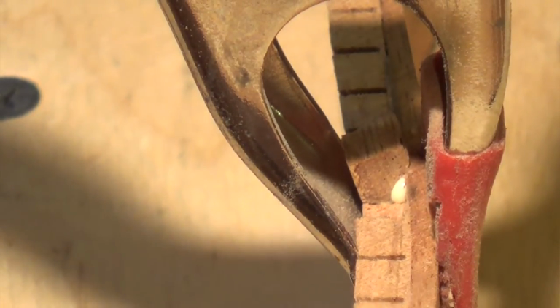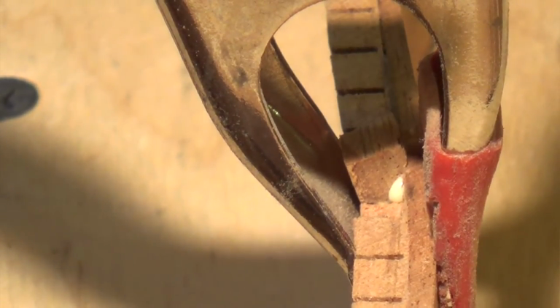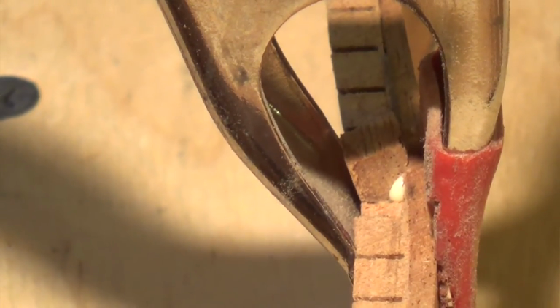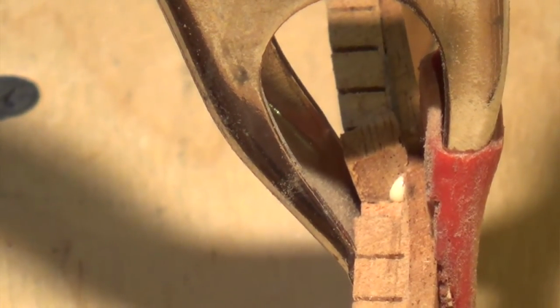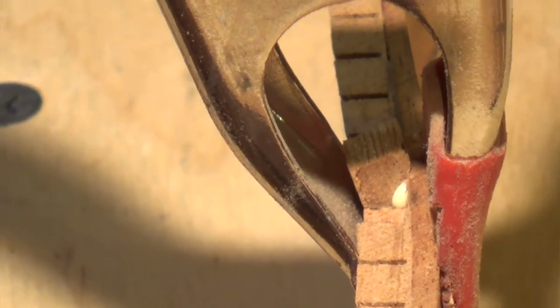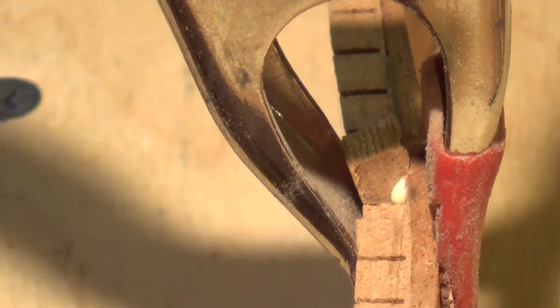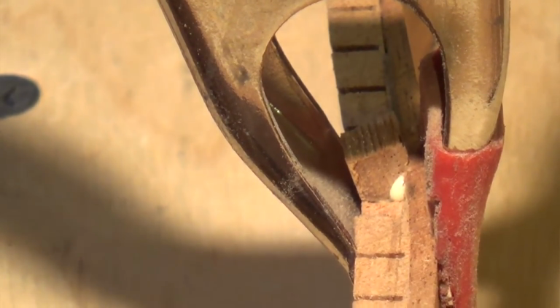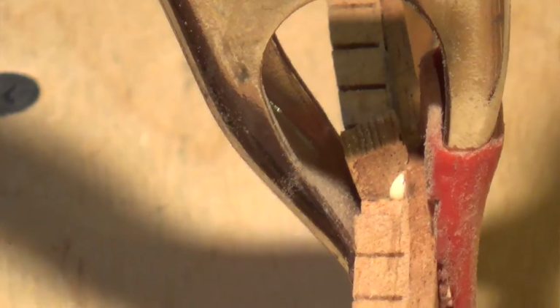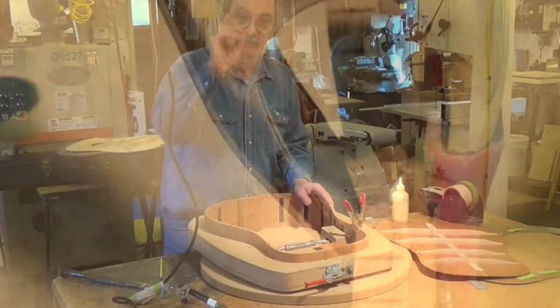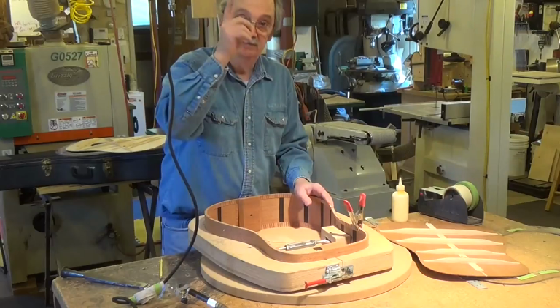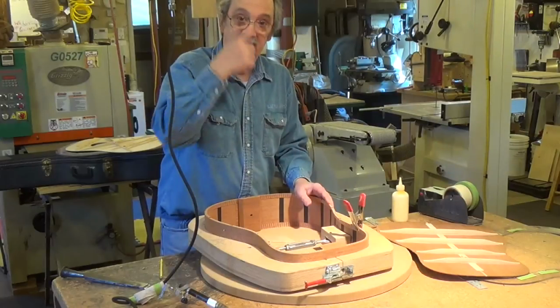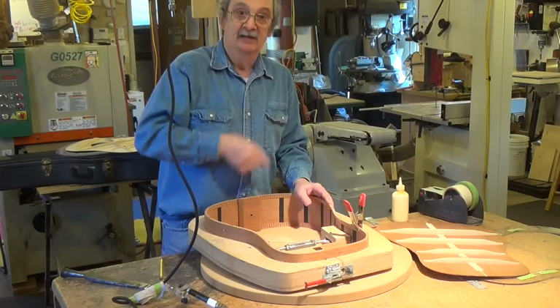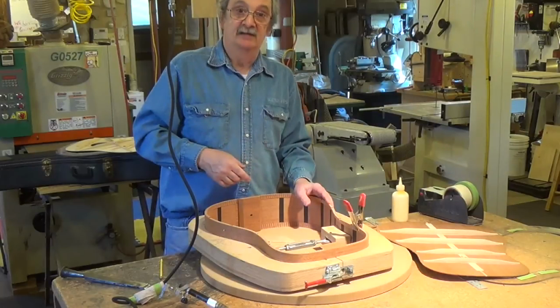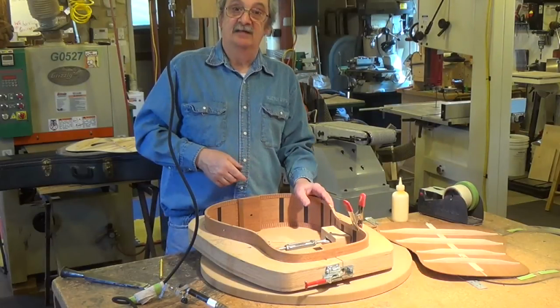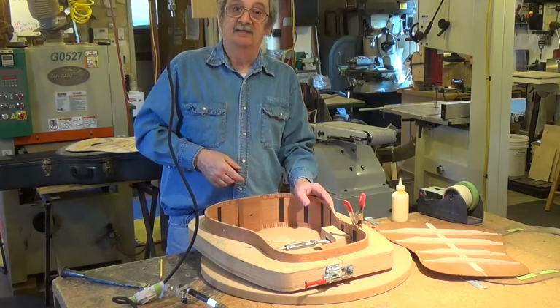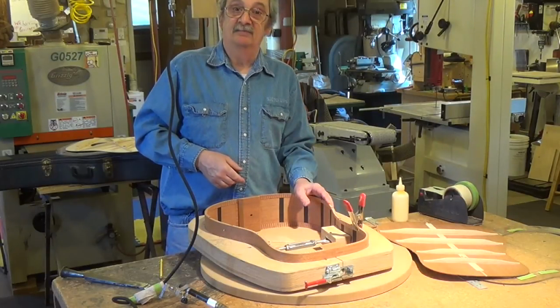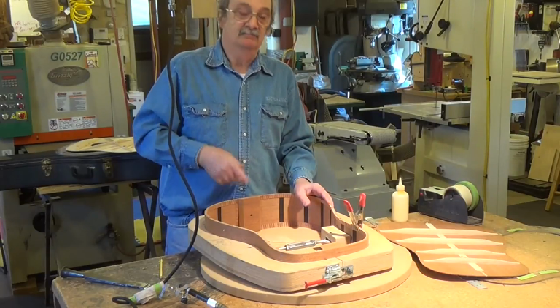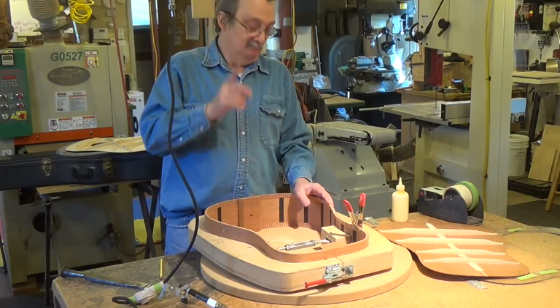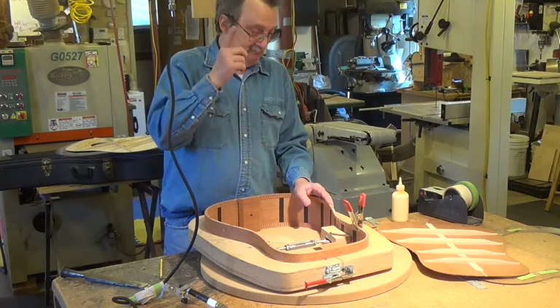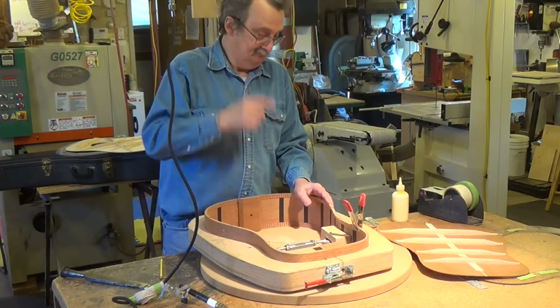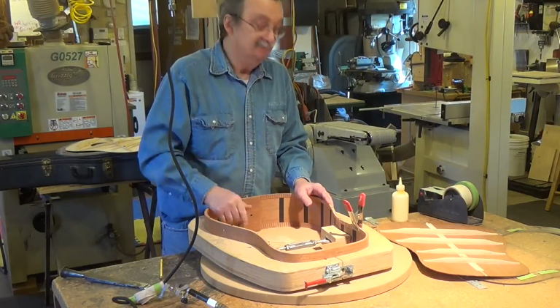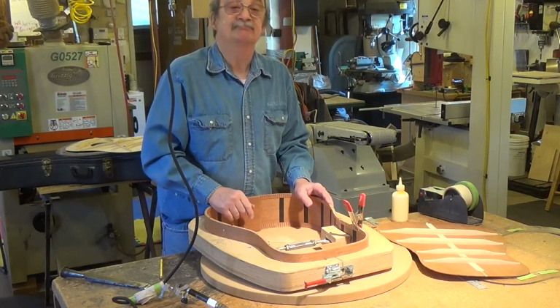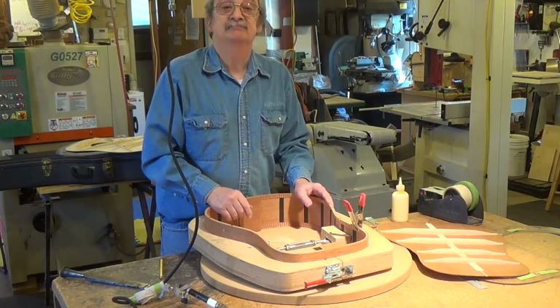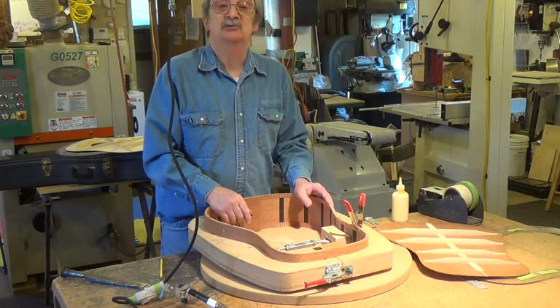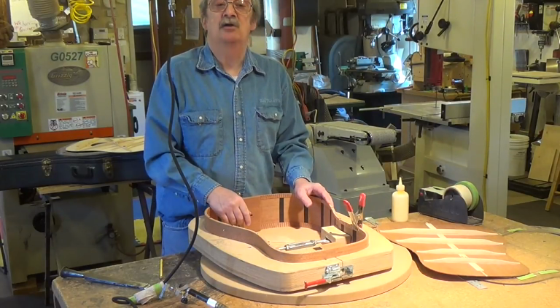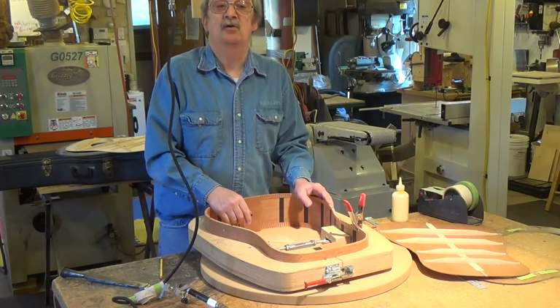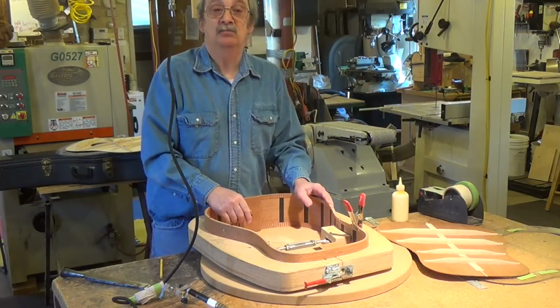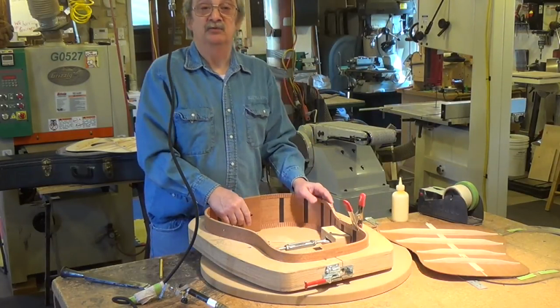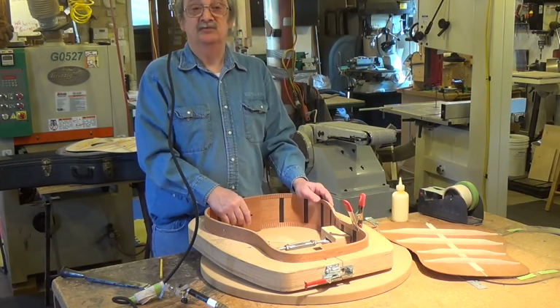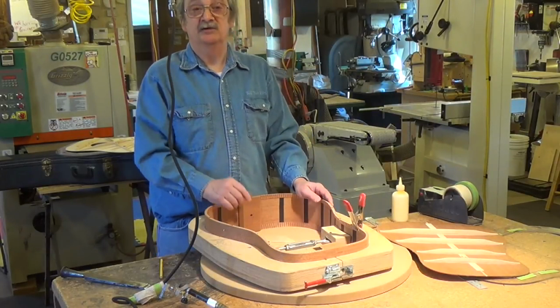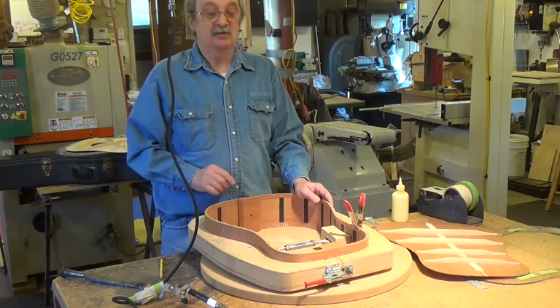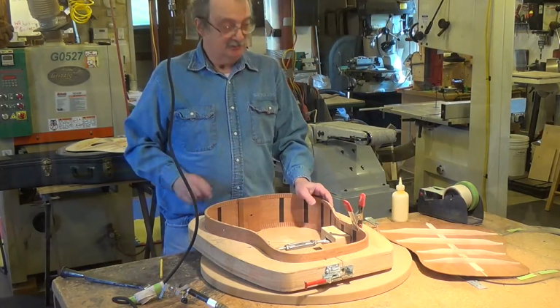From my shop to yours, John Hall, Blue's Creek Guitars.